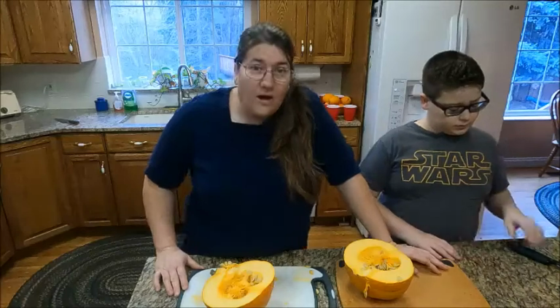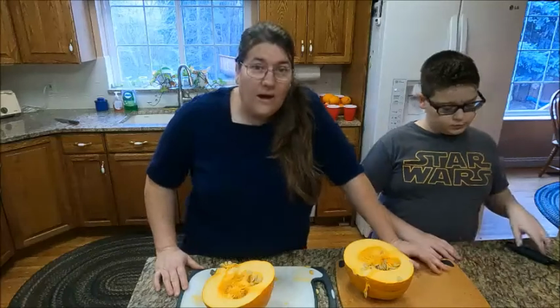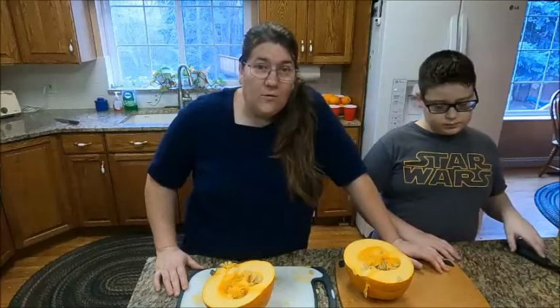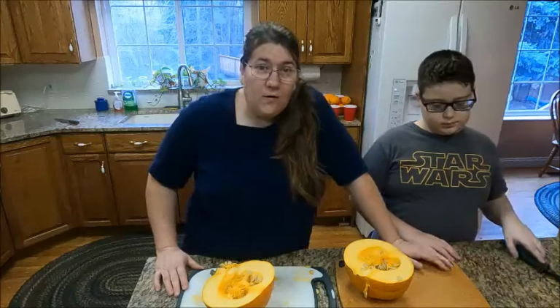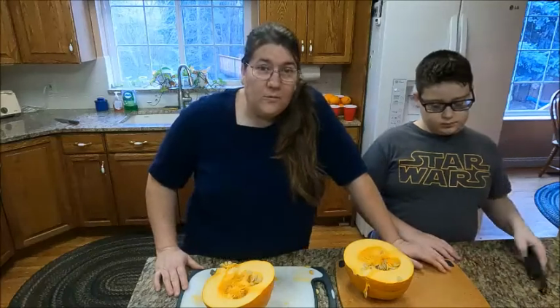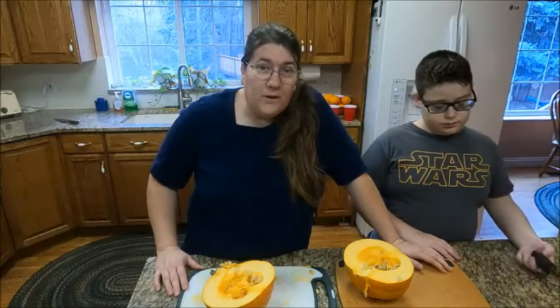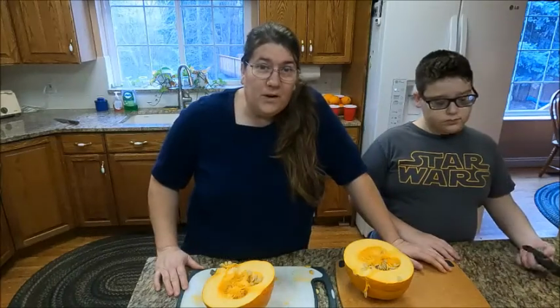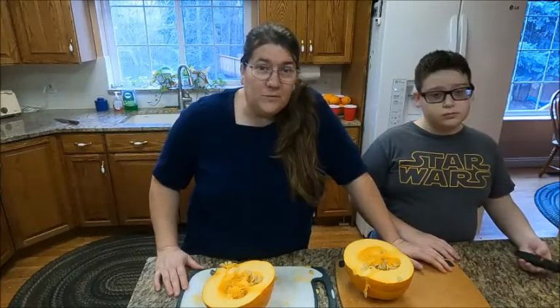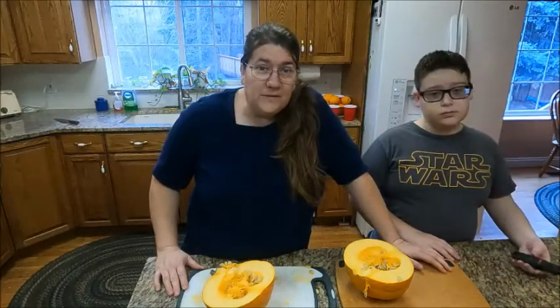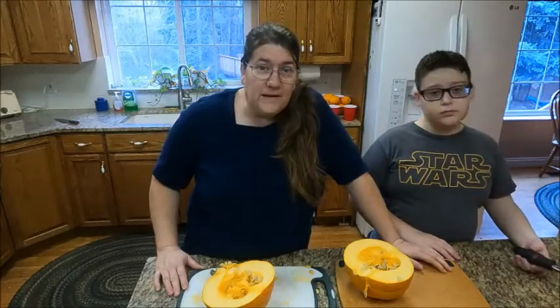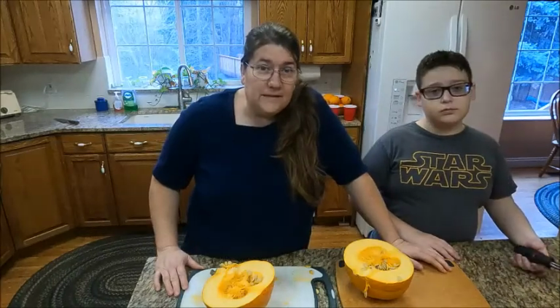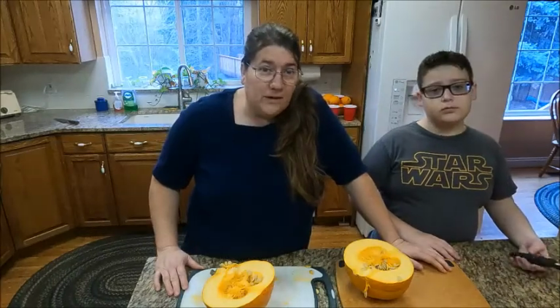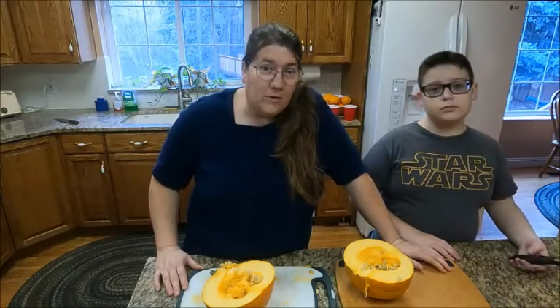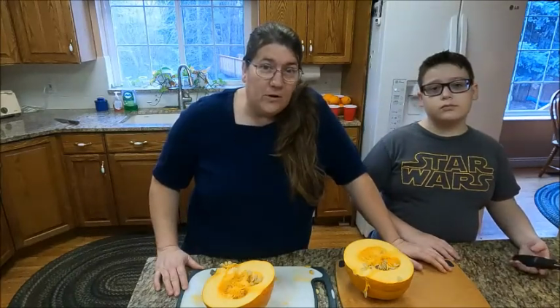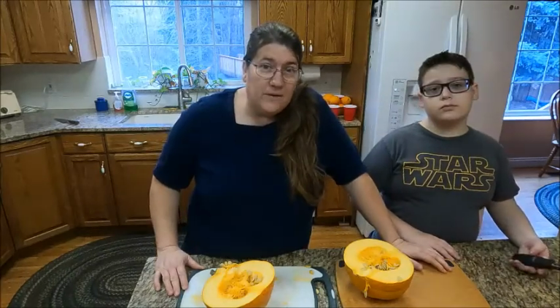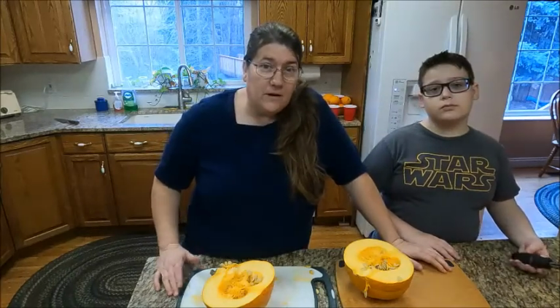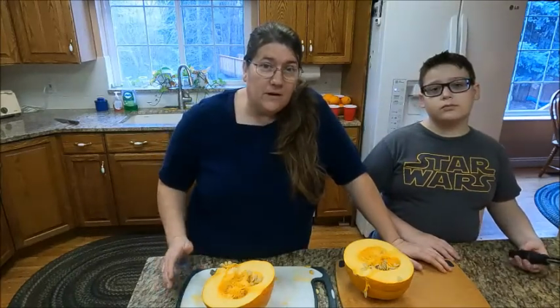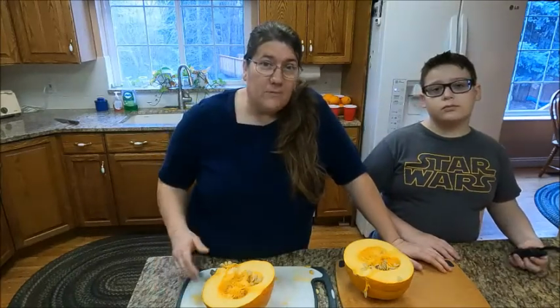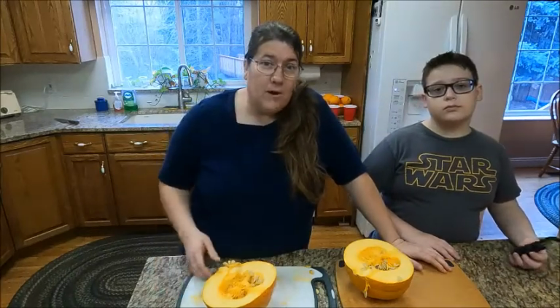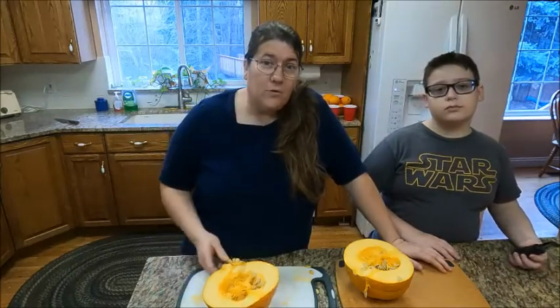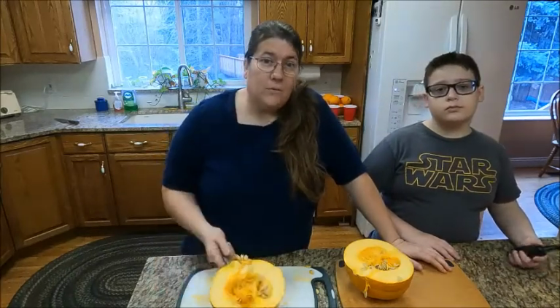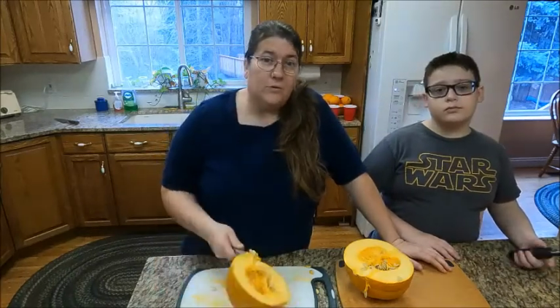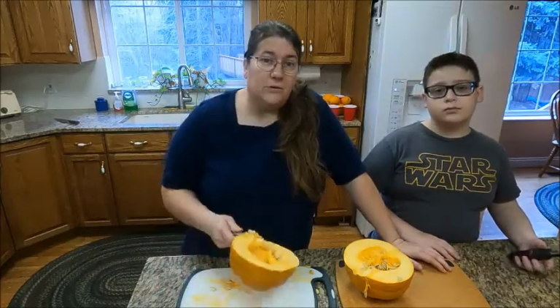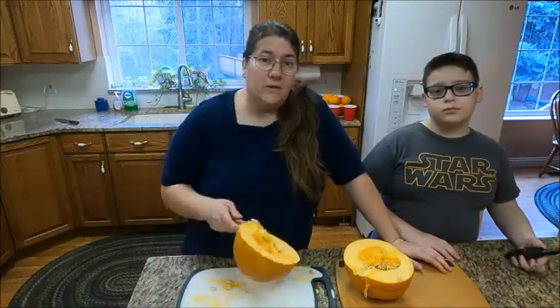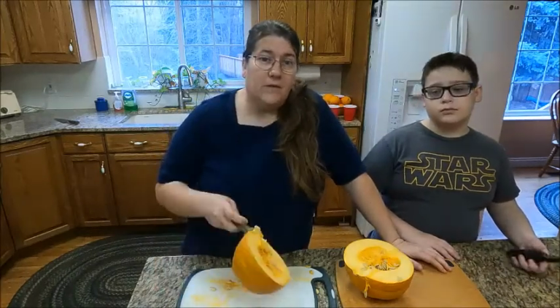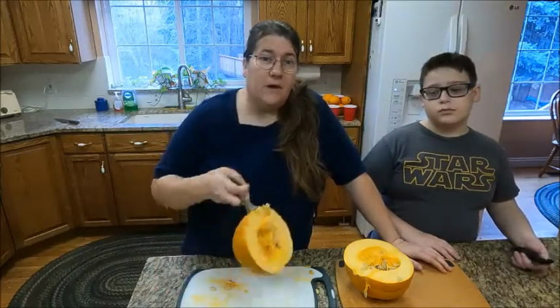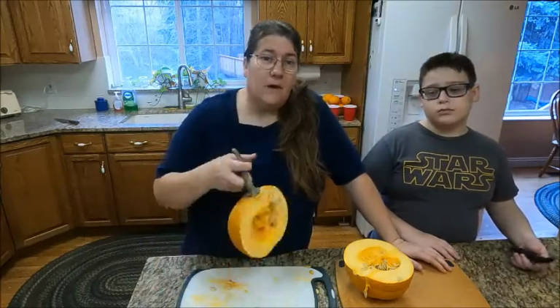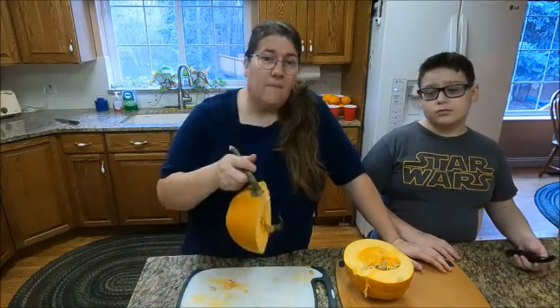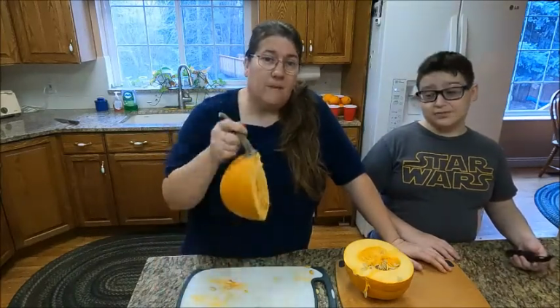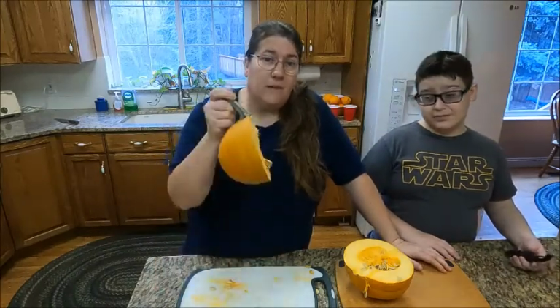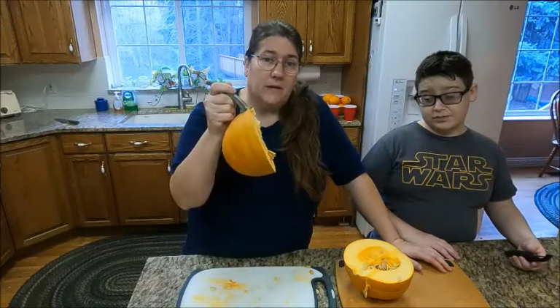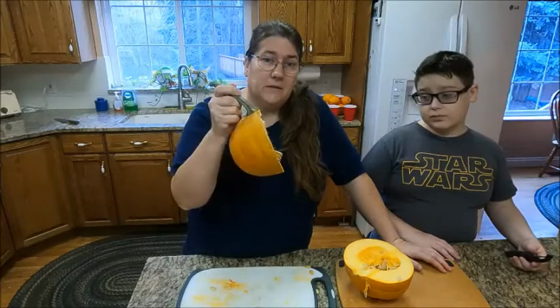Hi and welcome to Barely Homesteading. Today we're going to be talking about preserving pumpkins.